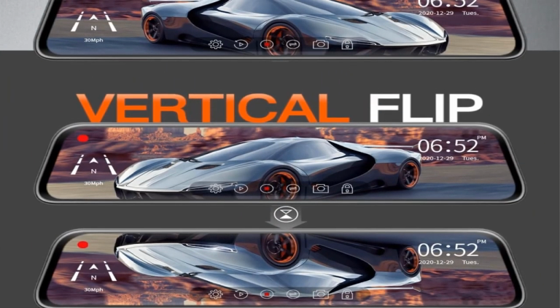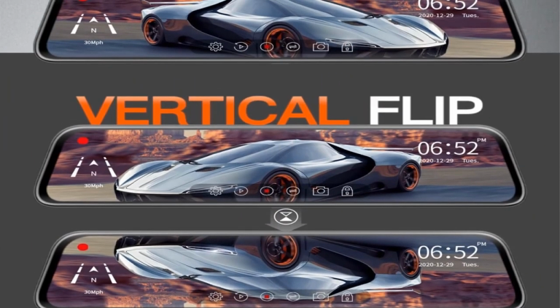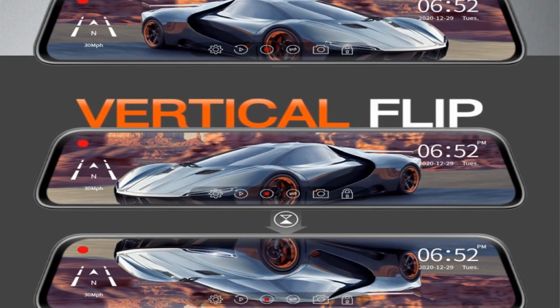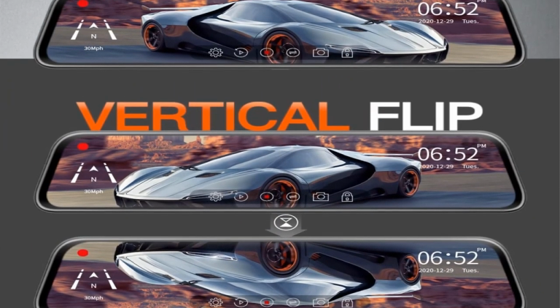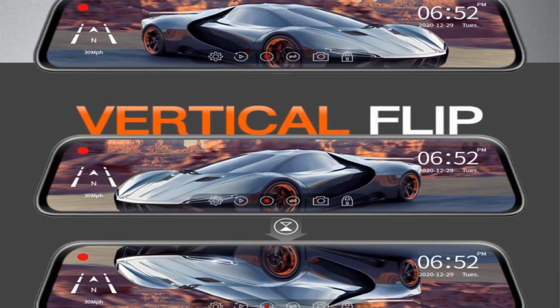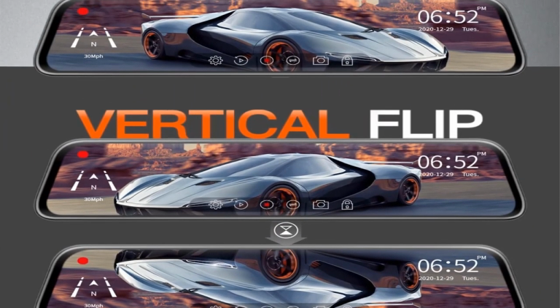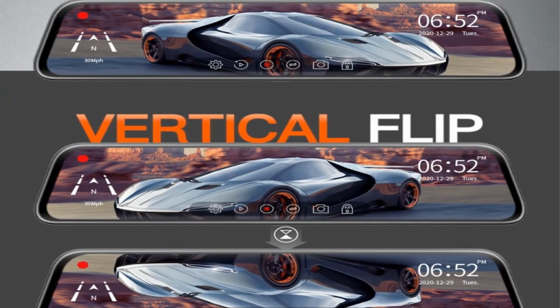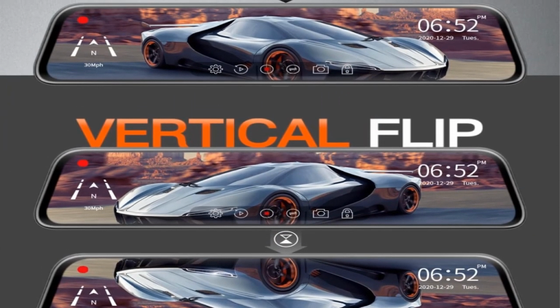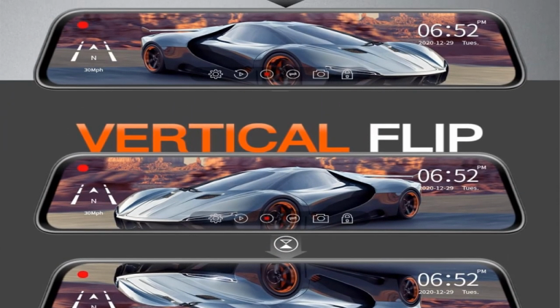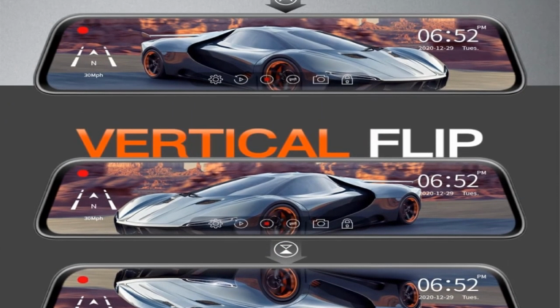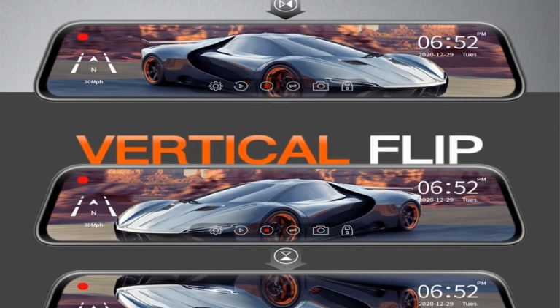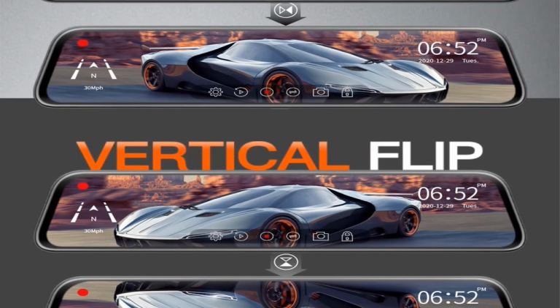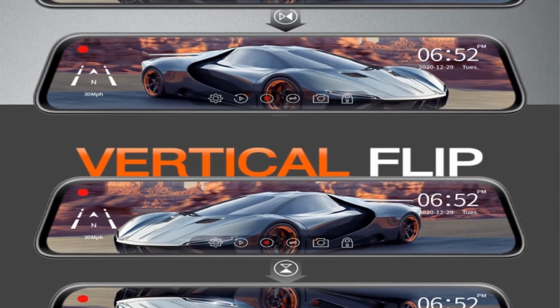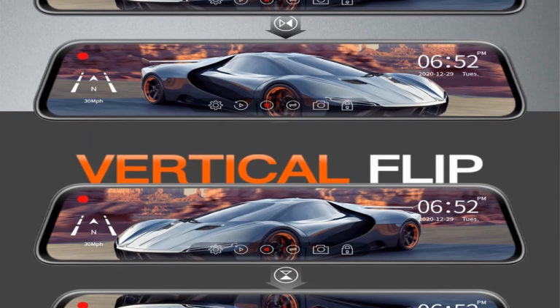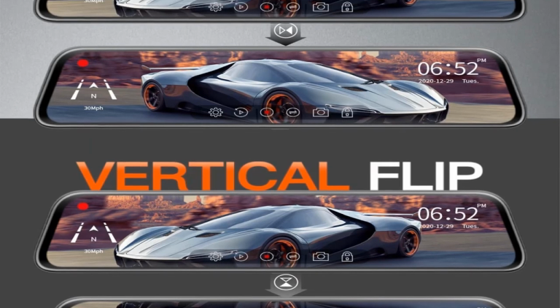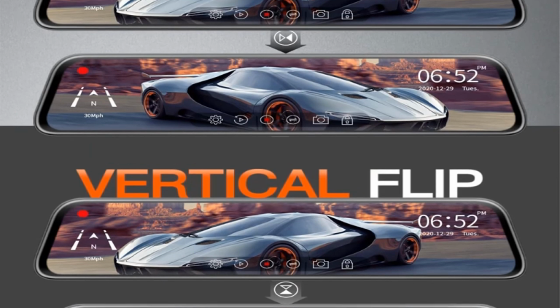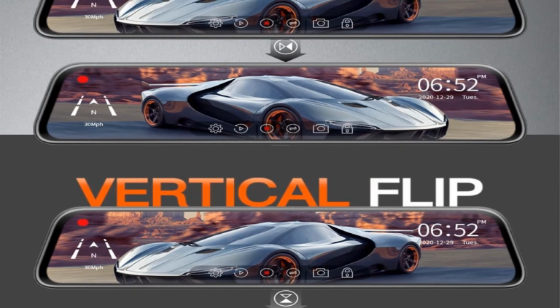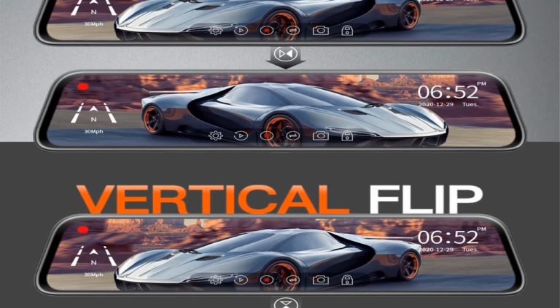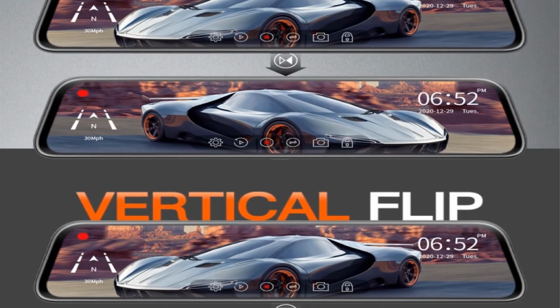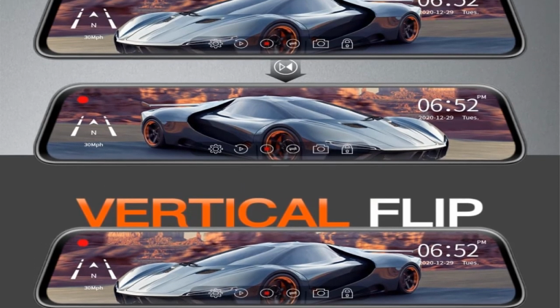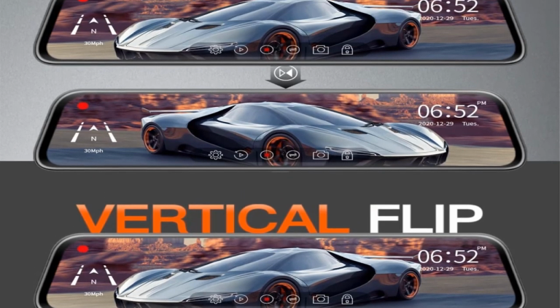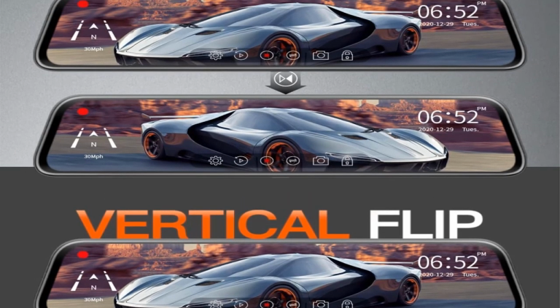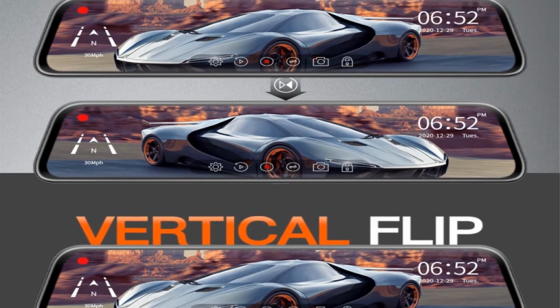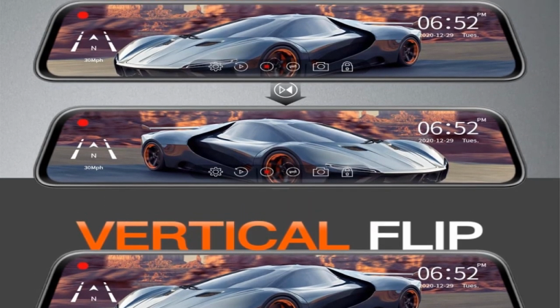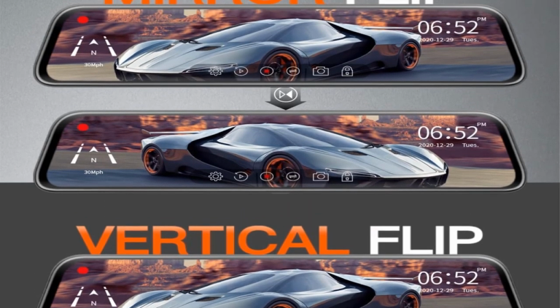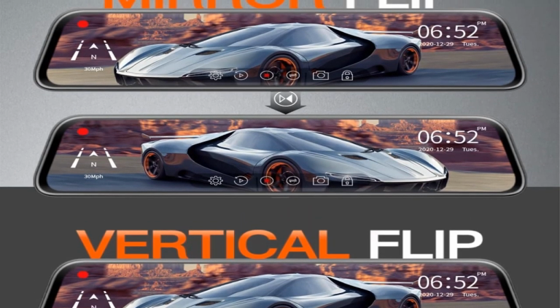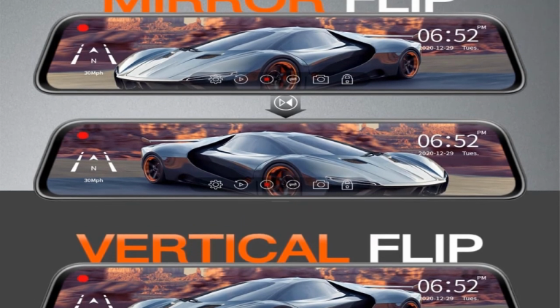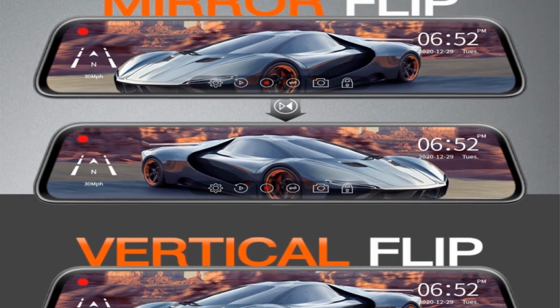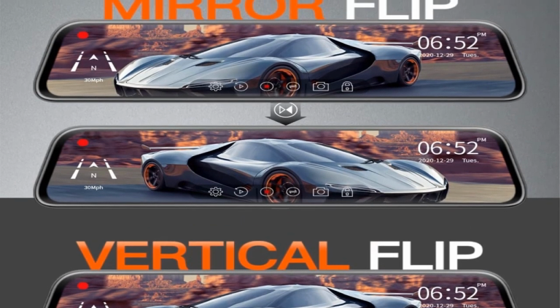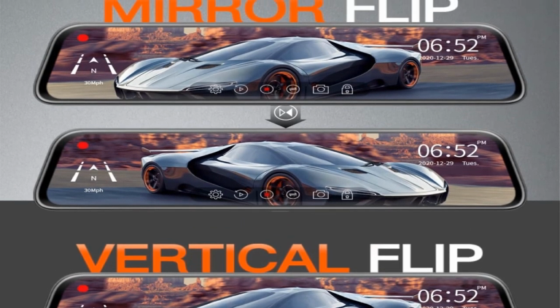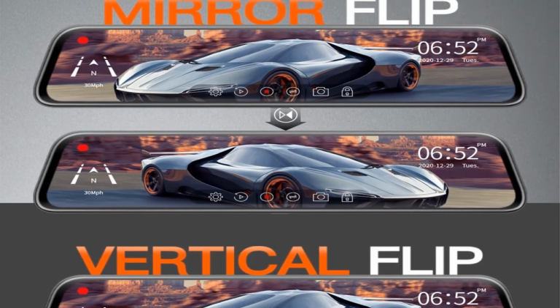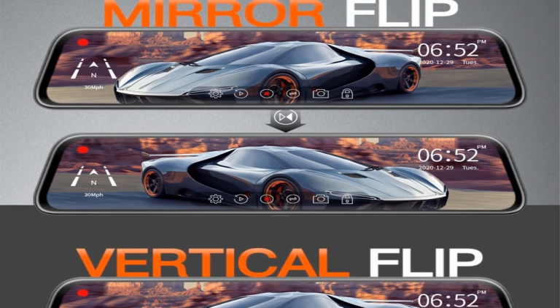Other smart features of this system include media streaming, GPS, loop recording, adjustable viewing angles, and much more.